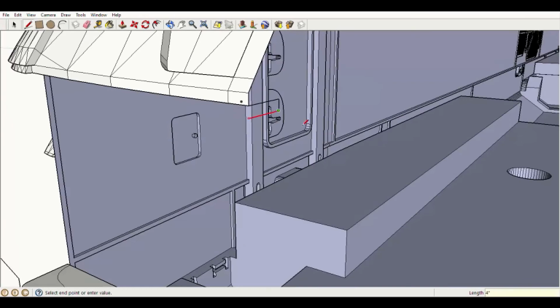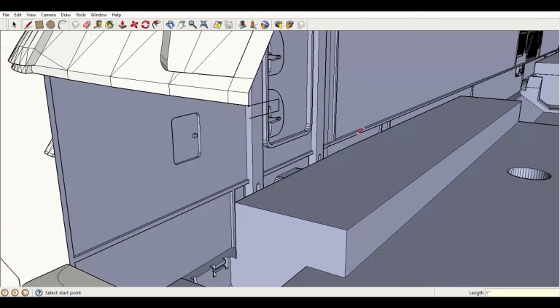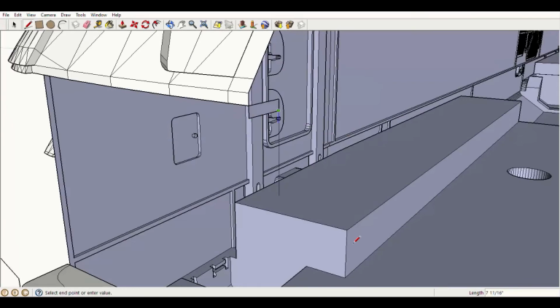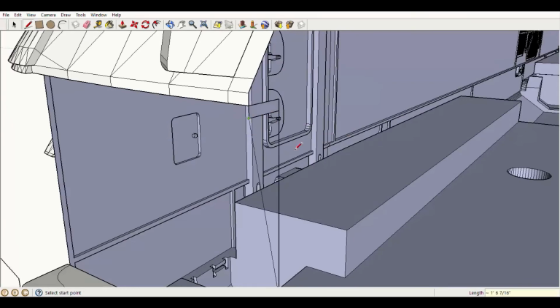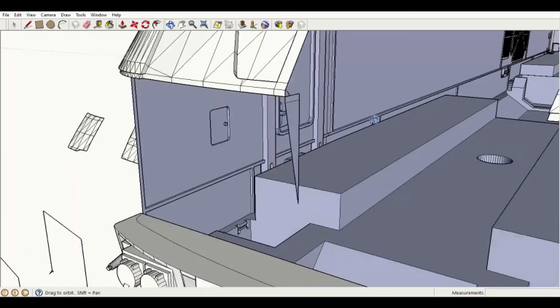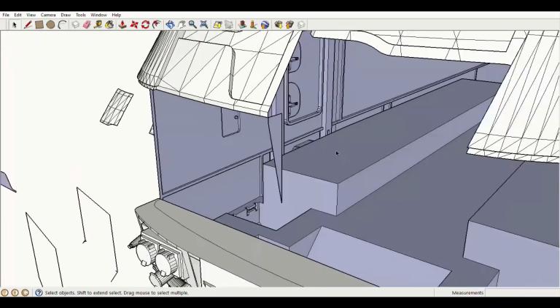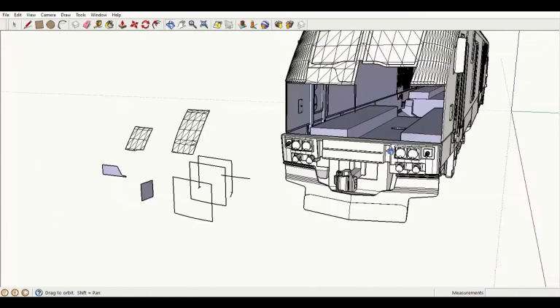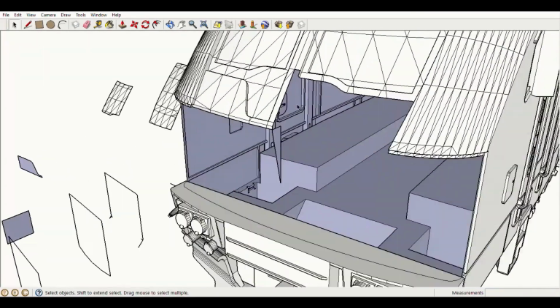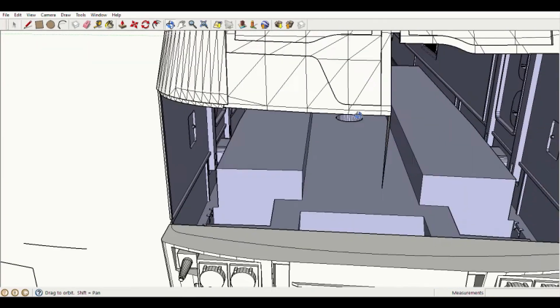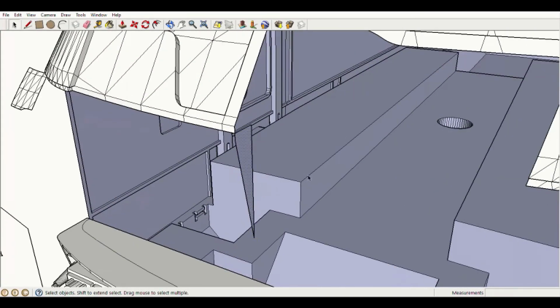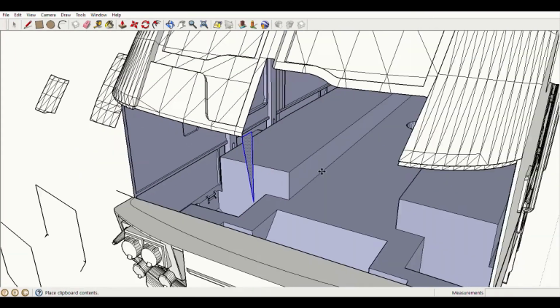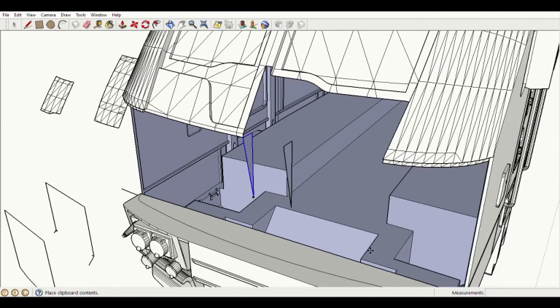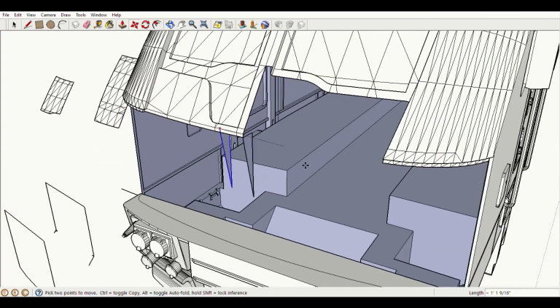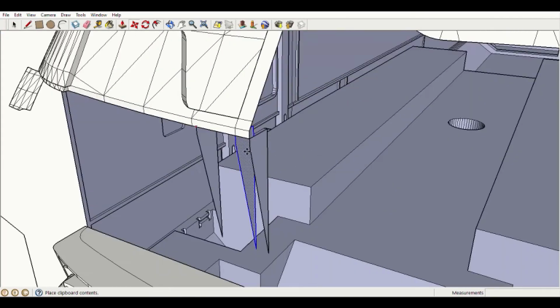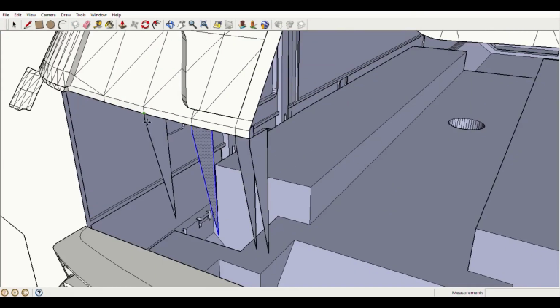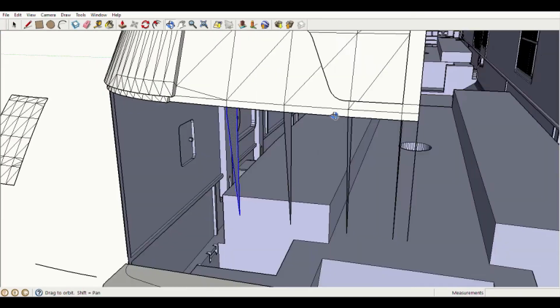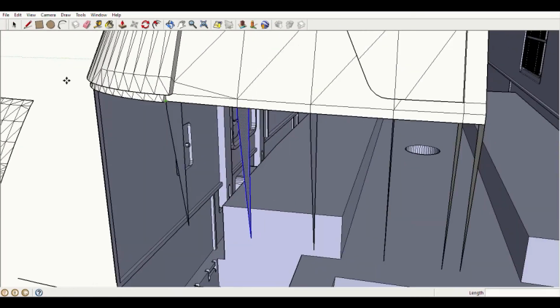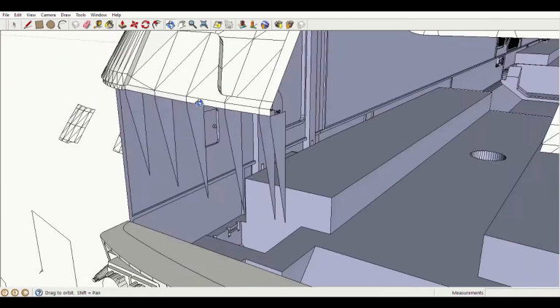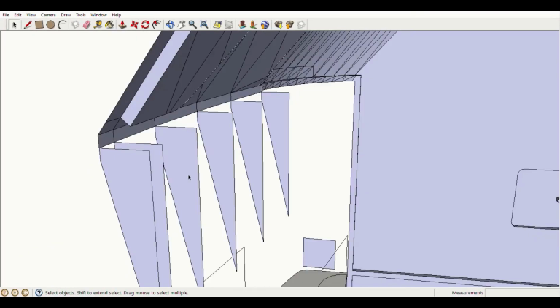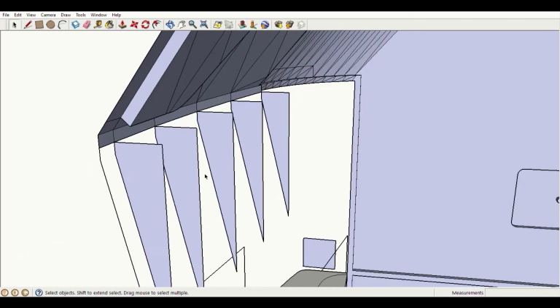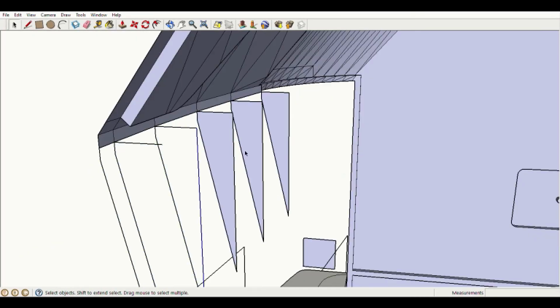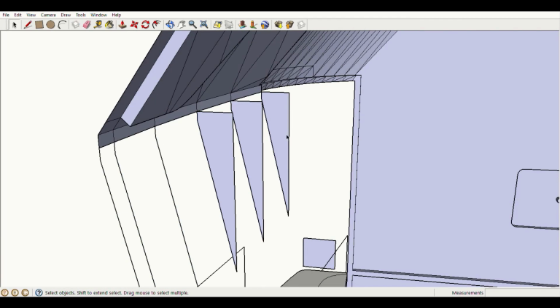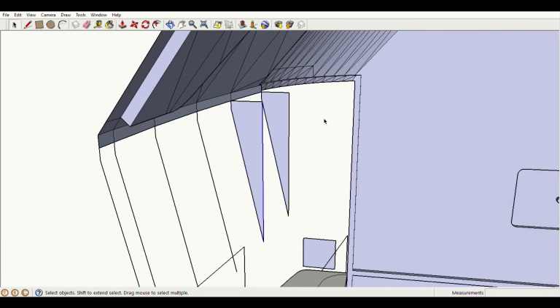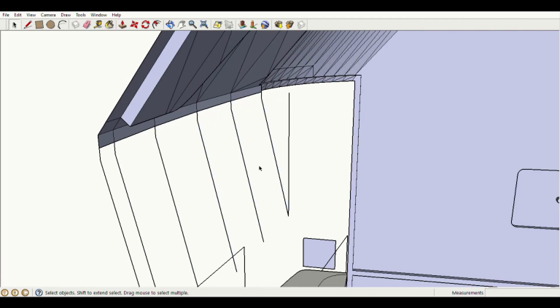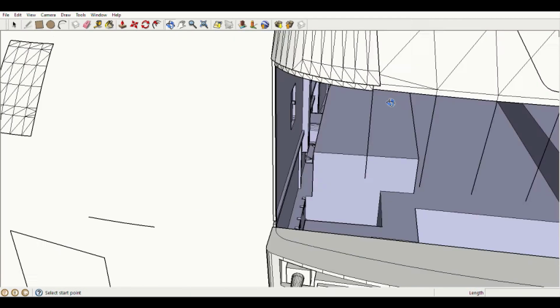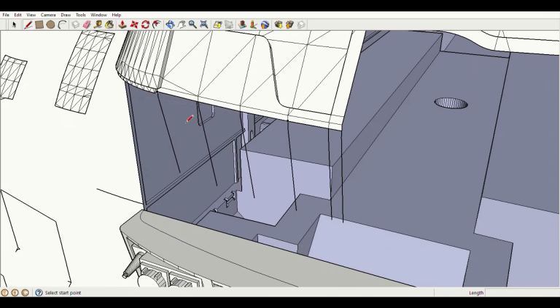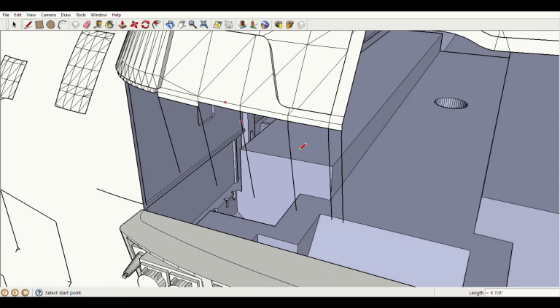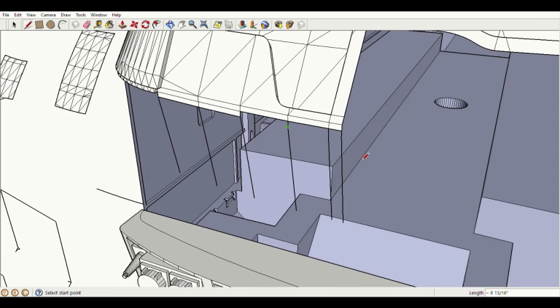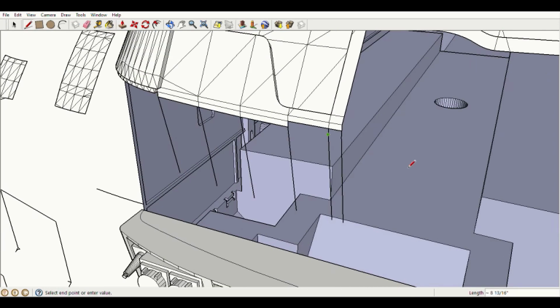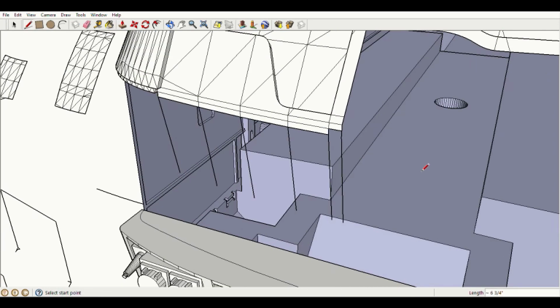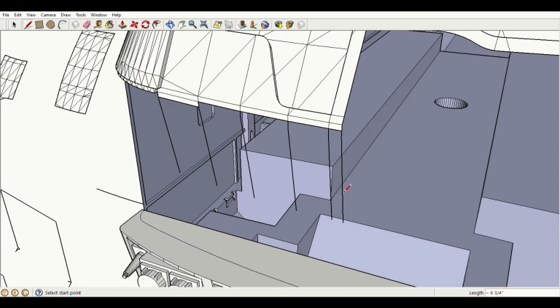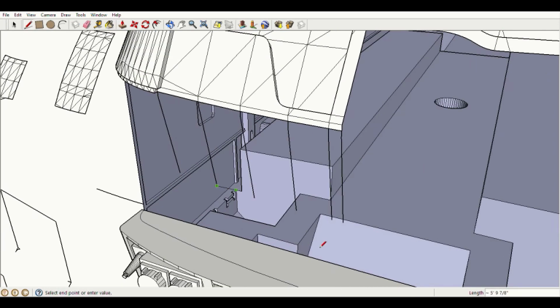Next, I drew in a rough draft of the nose seam and started drawing this locomotive's unique lower nose contours.